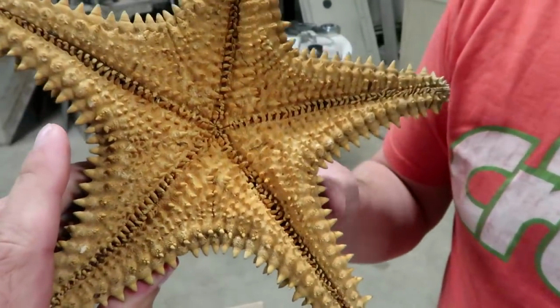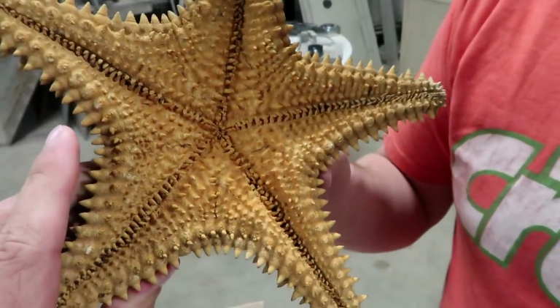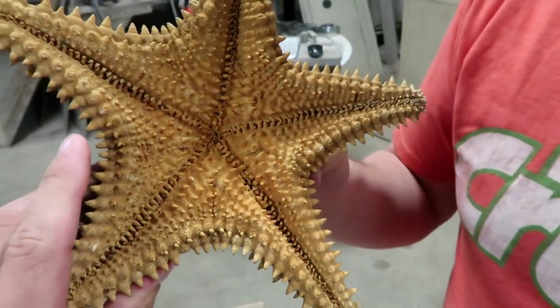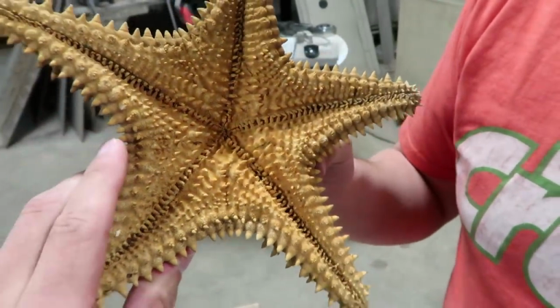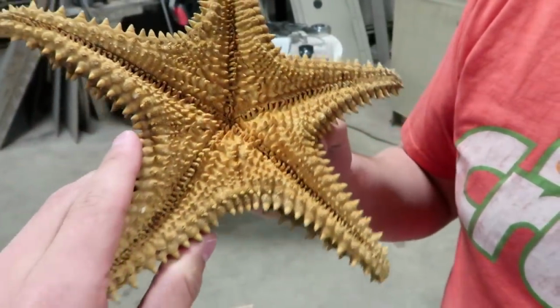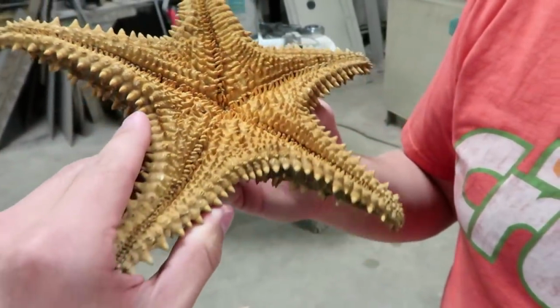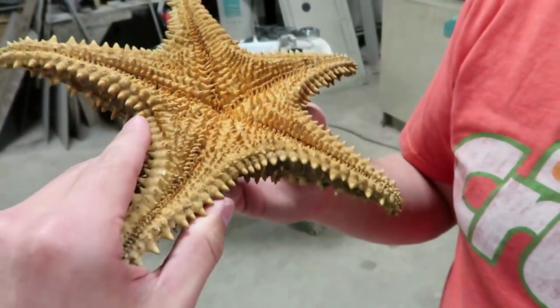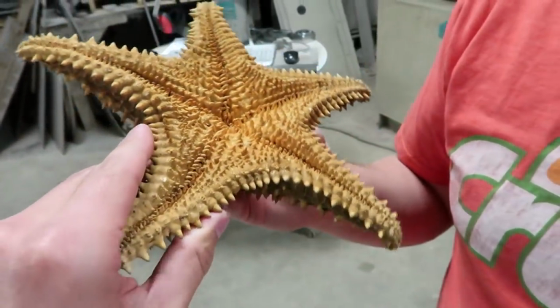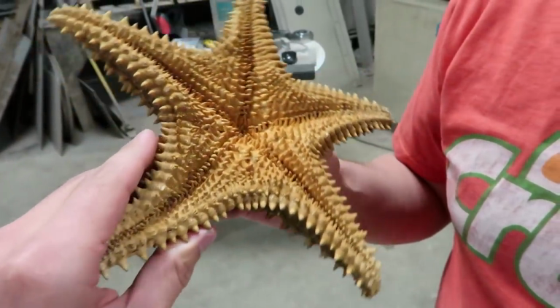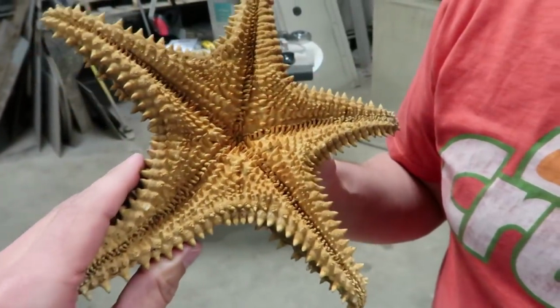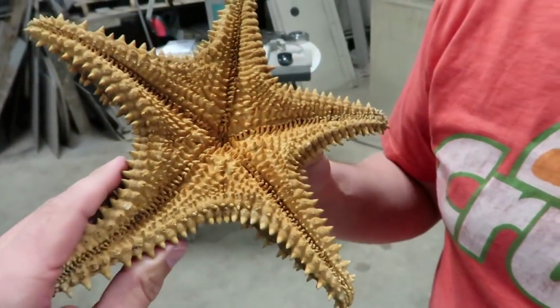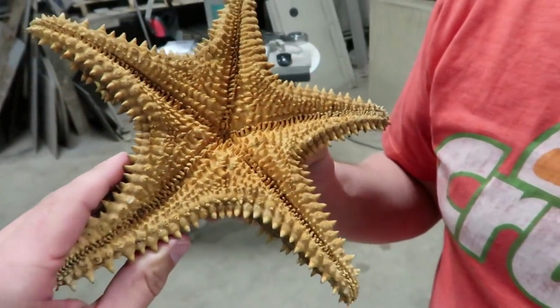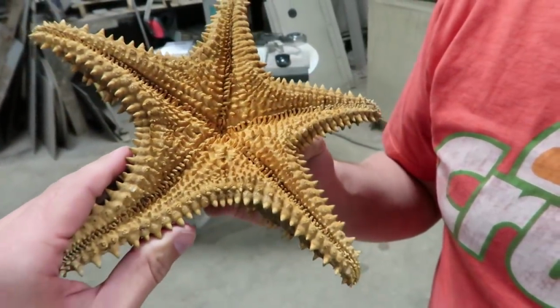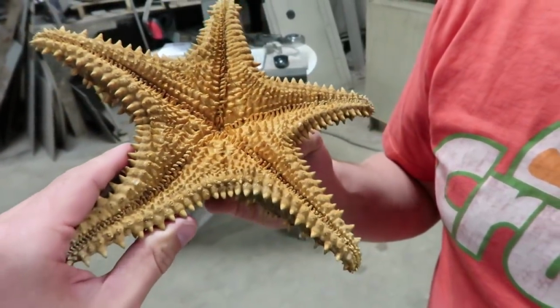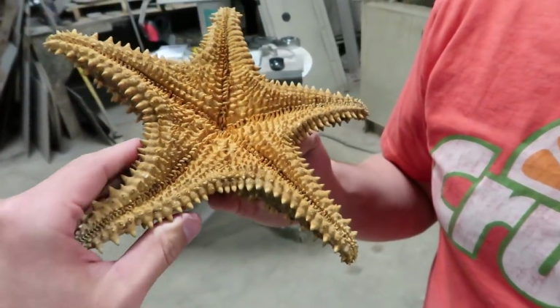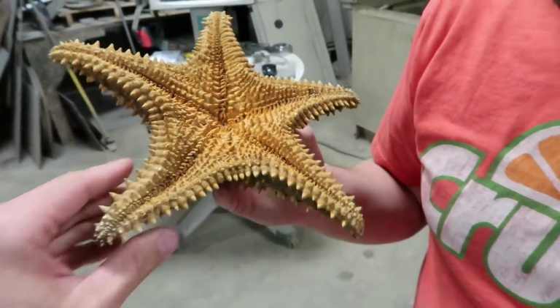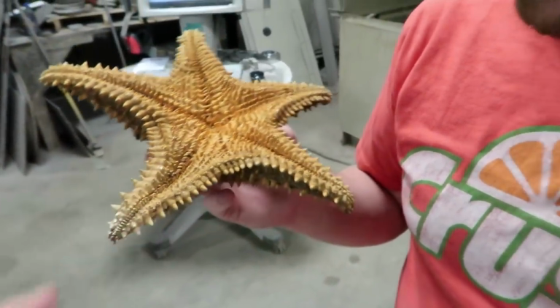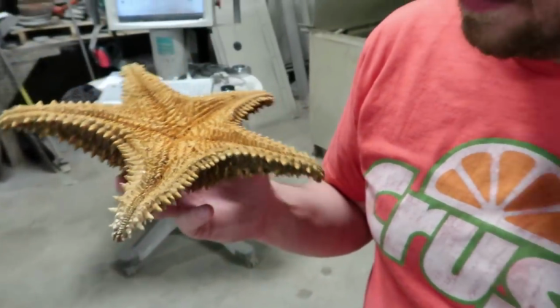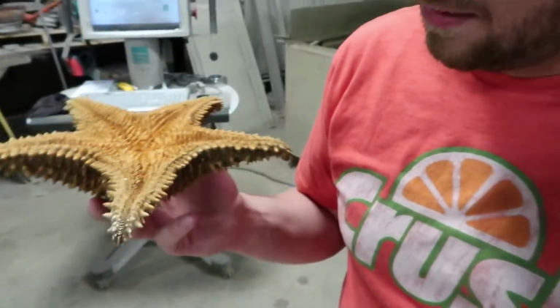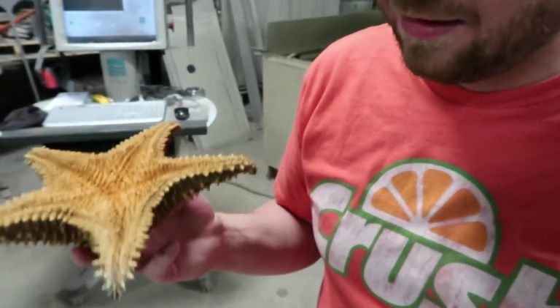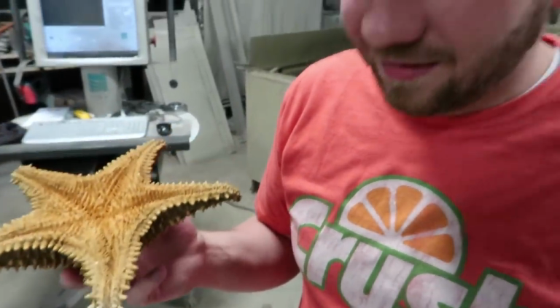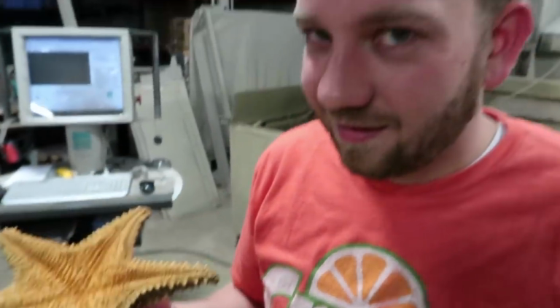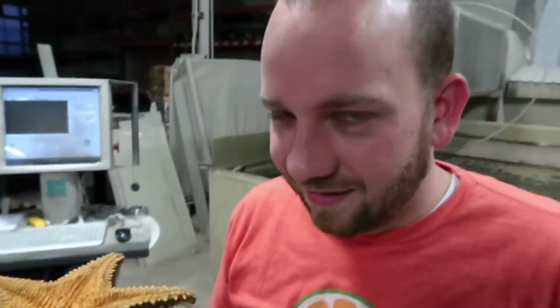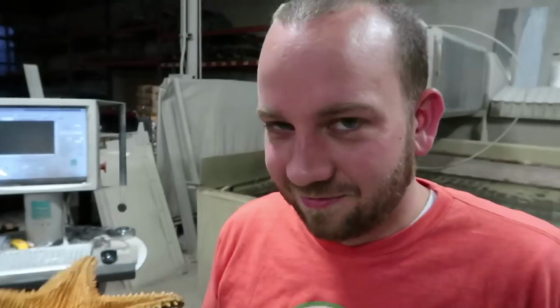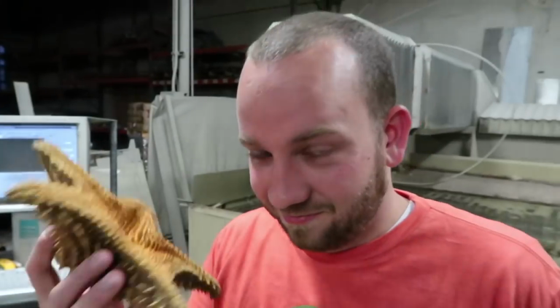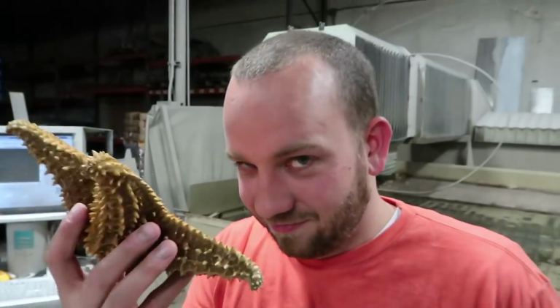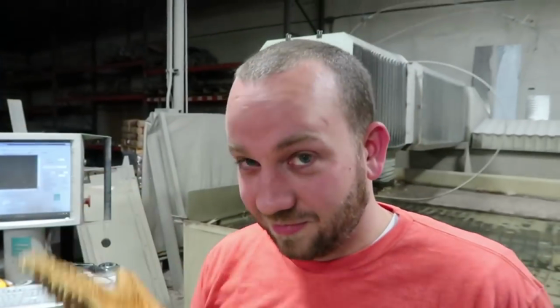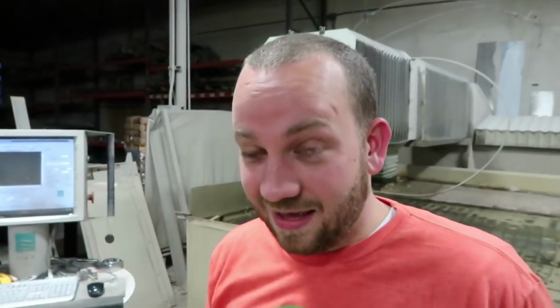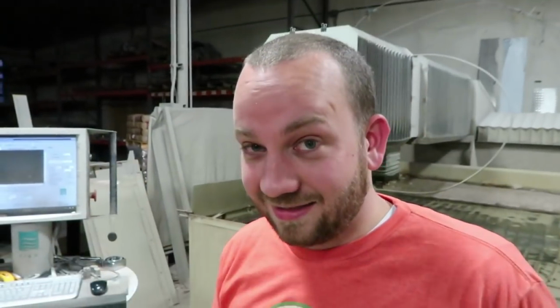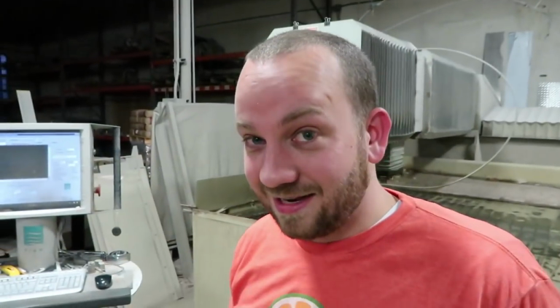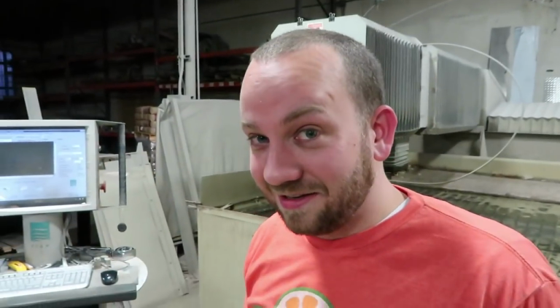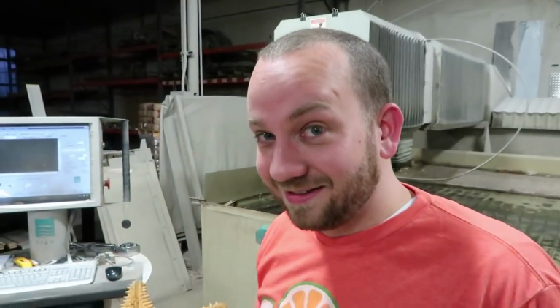I think it's just covered in fingers — that's about all you can see from the outside. So we're gonna have to cut it open and then have you explain the inside anatomy too. Okay, stay tuned.